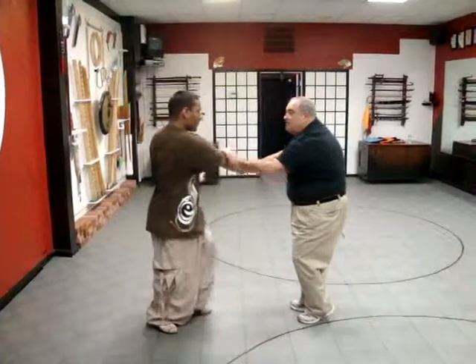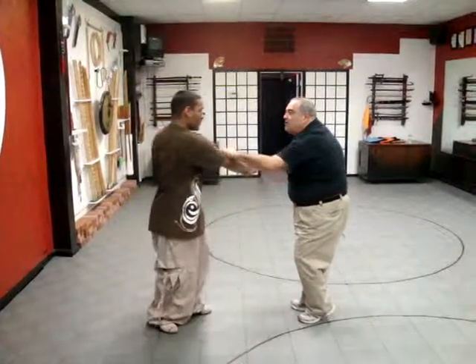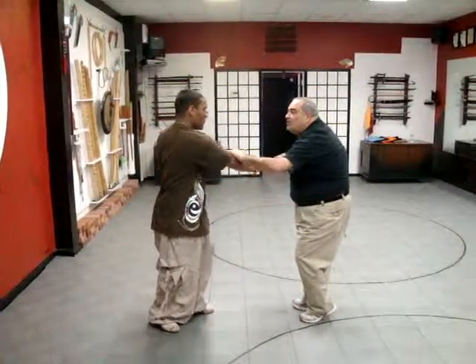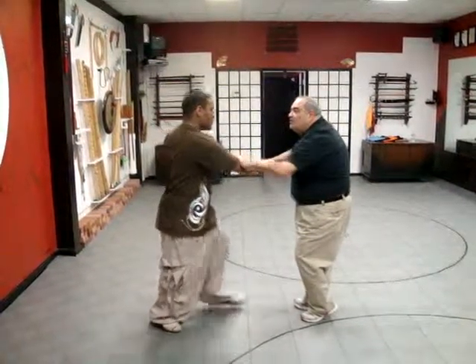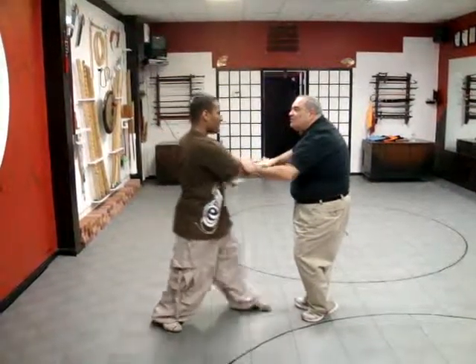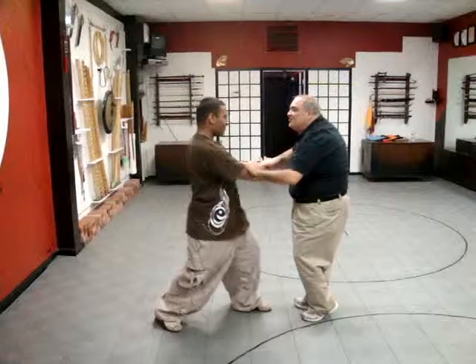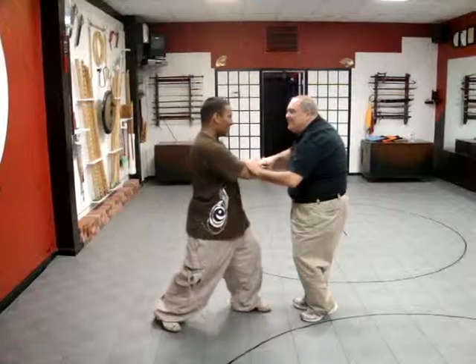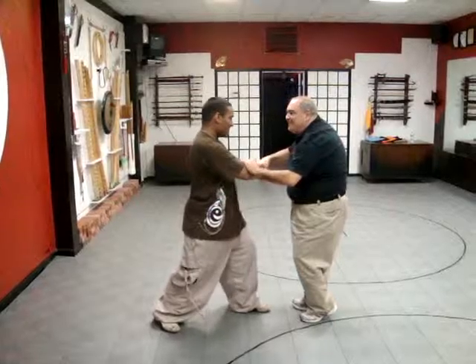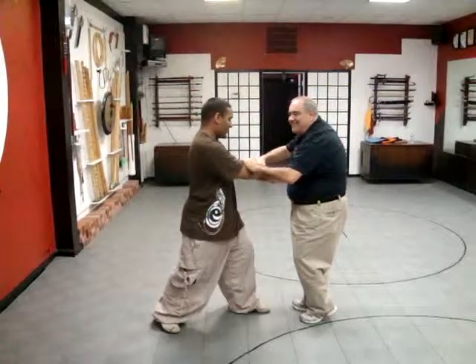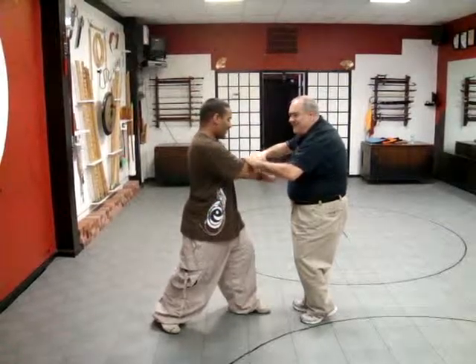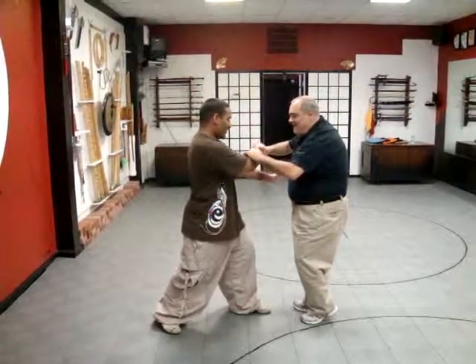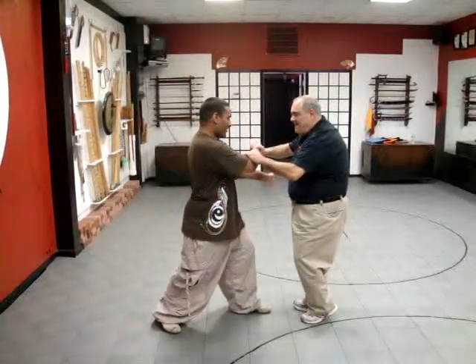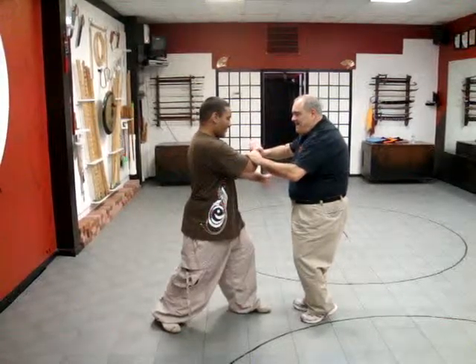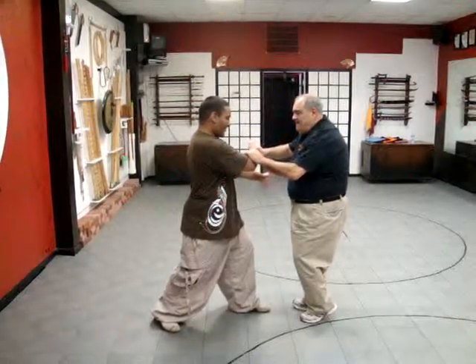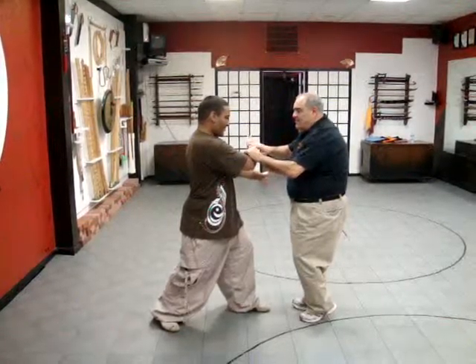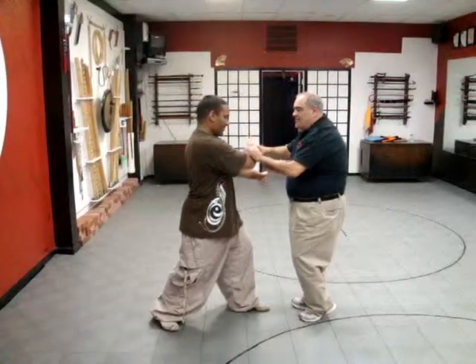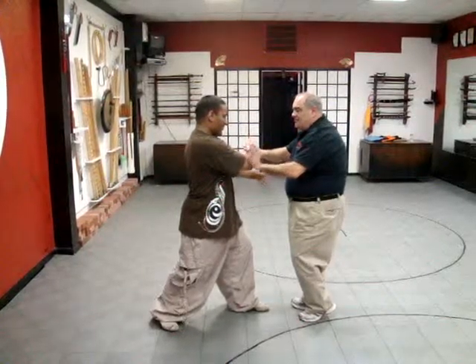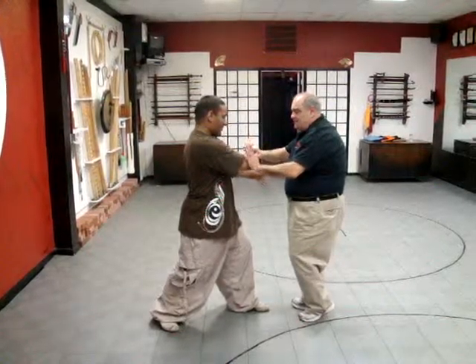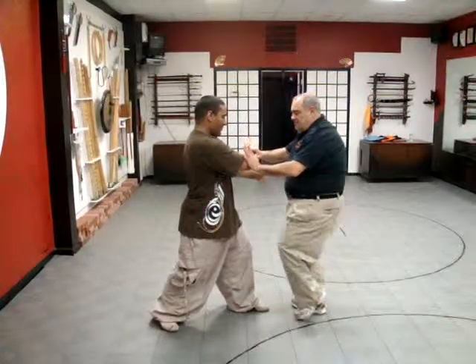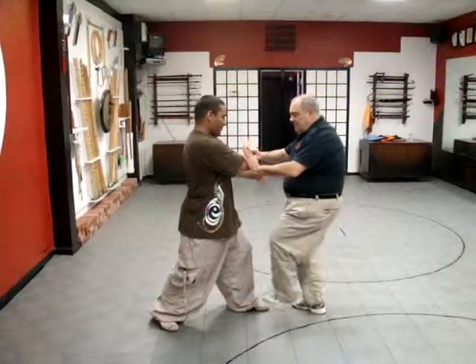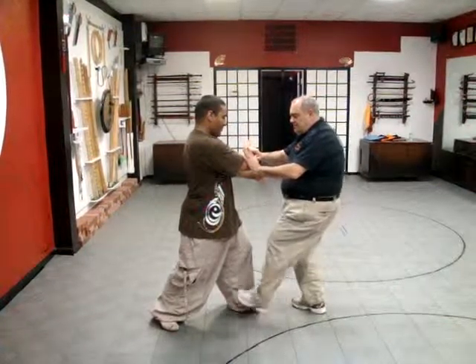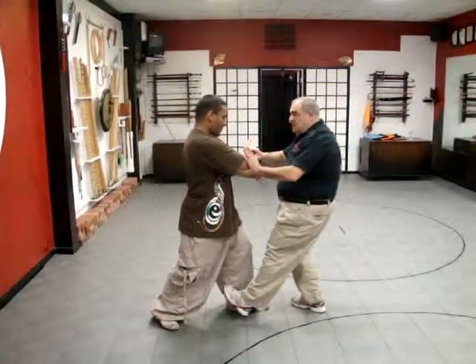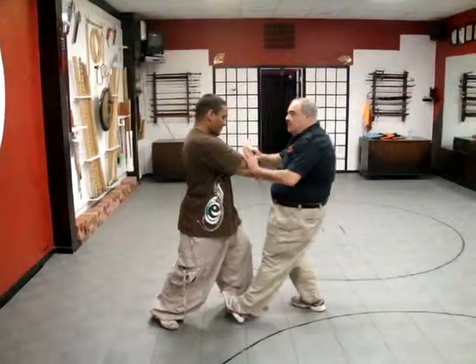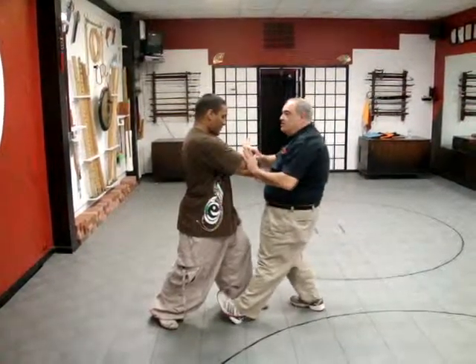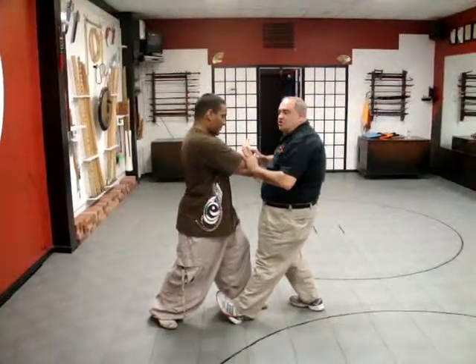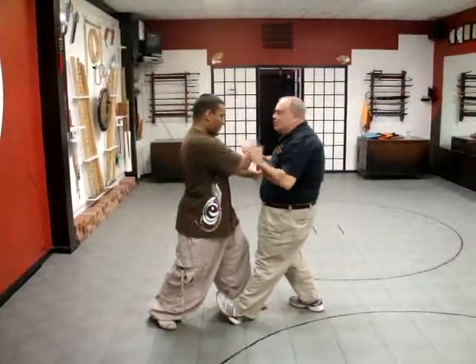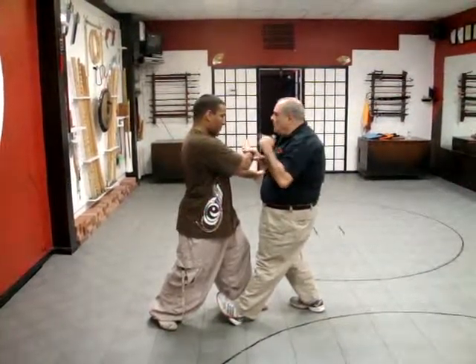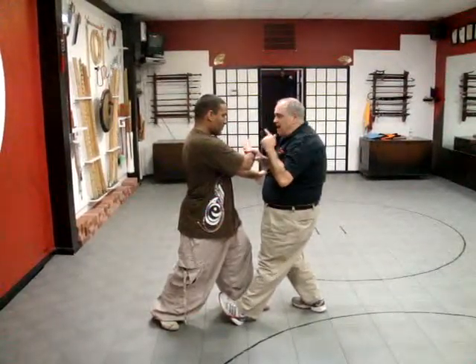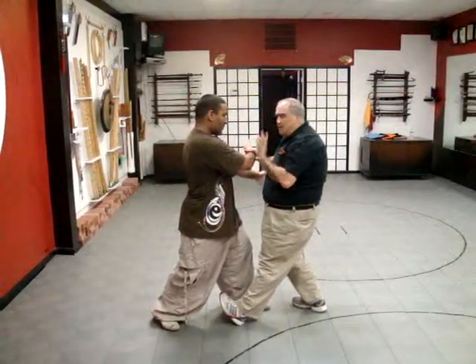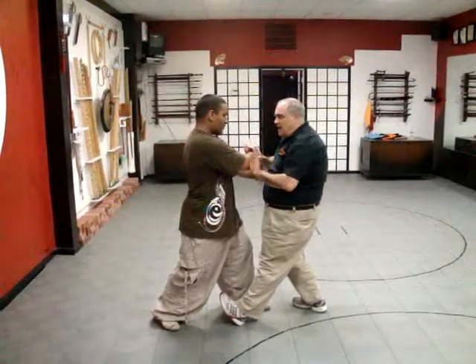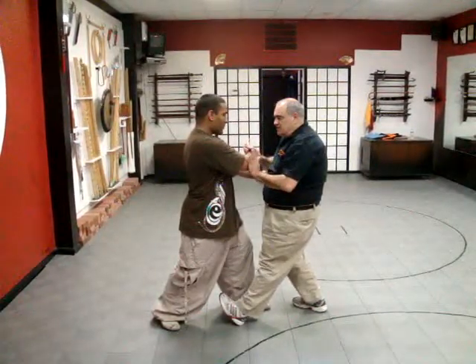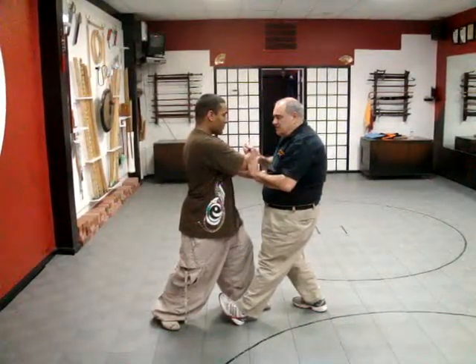No, no — sit there. Now I'm going to step into you. Just roll back to a Tai Chi.